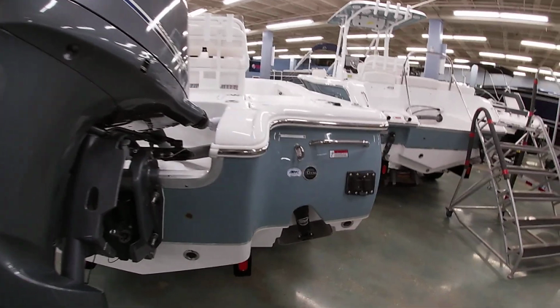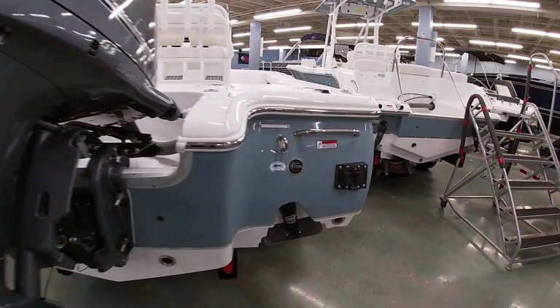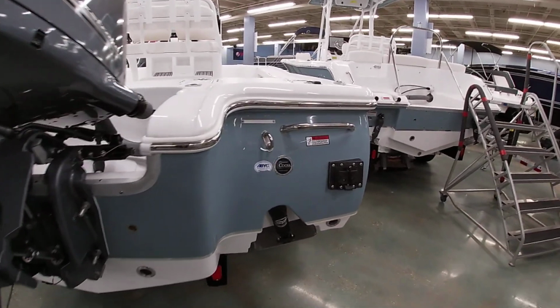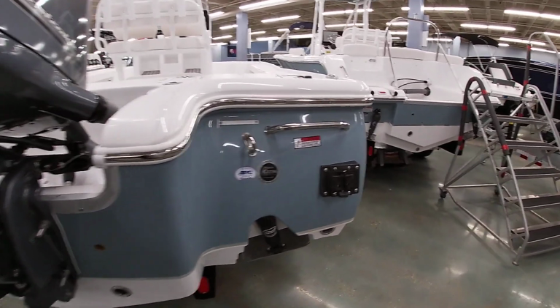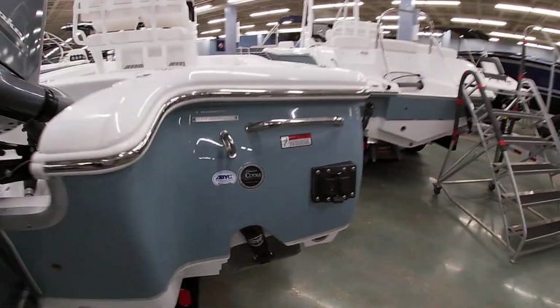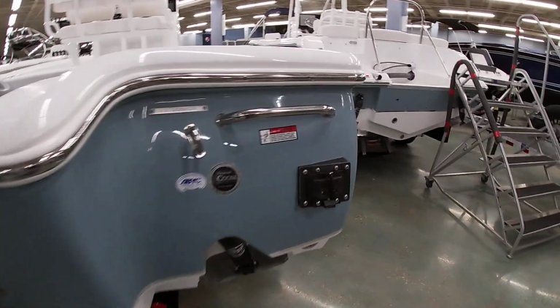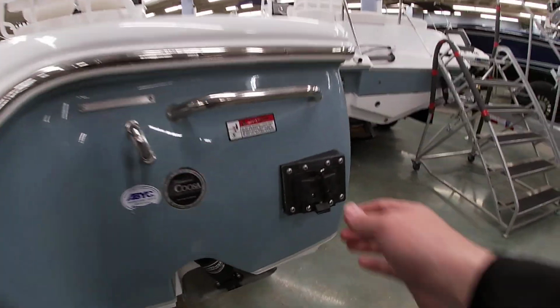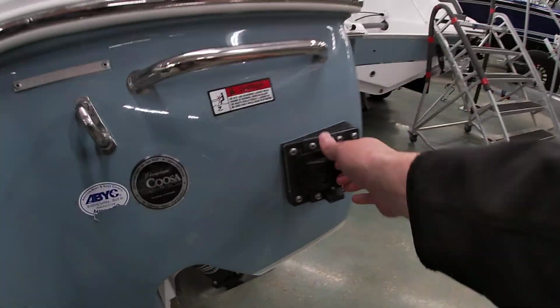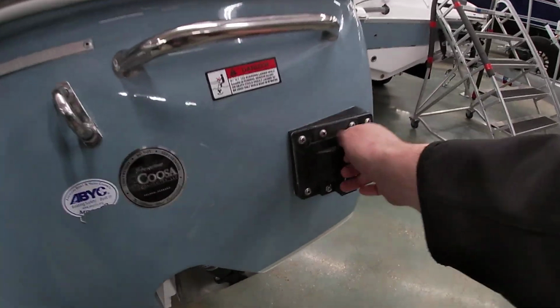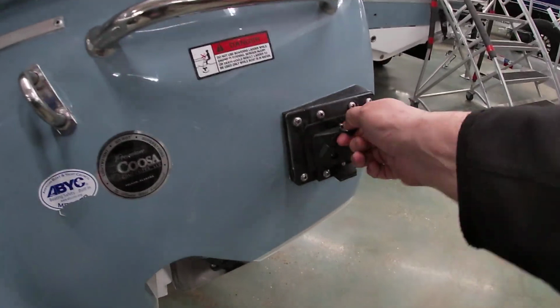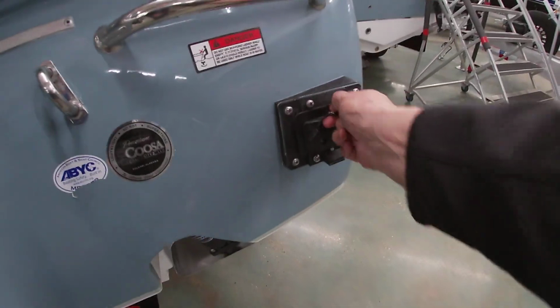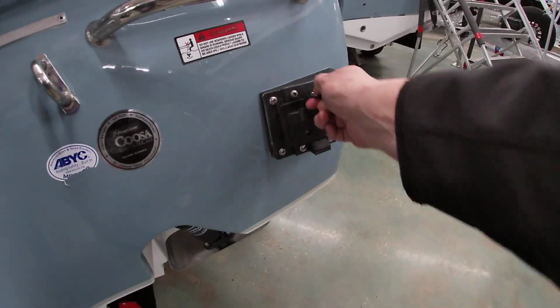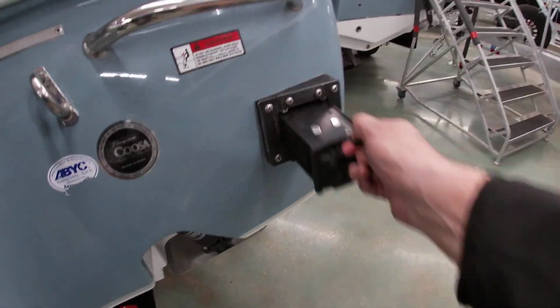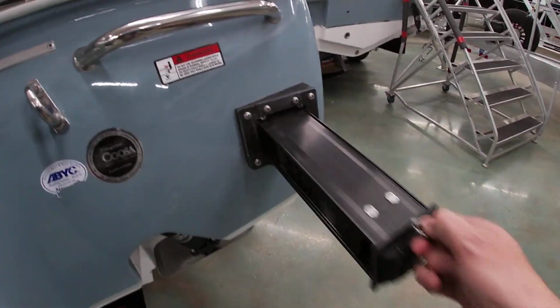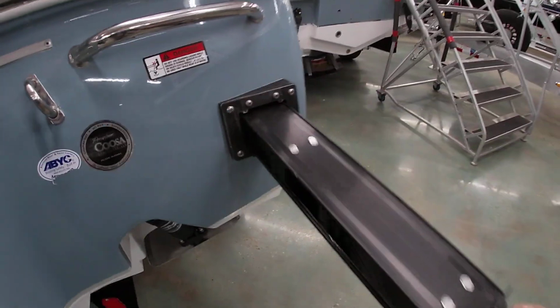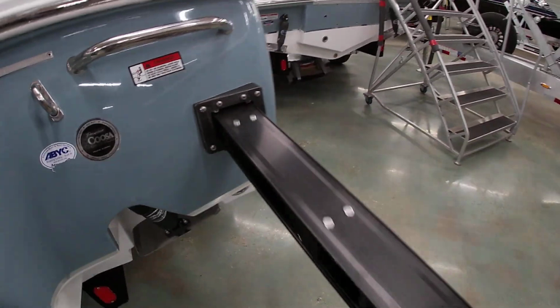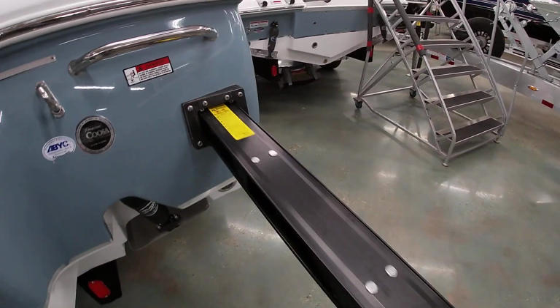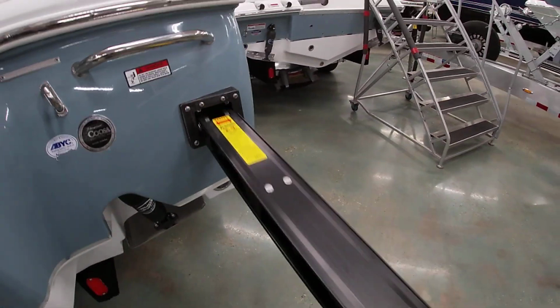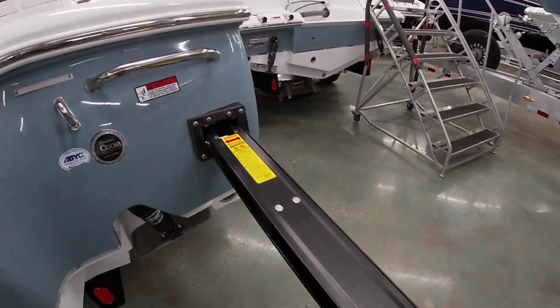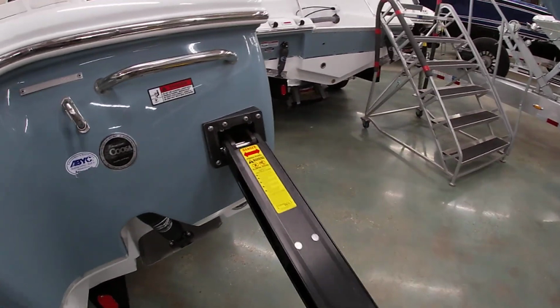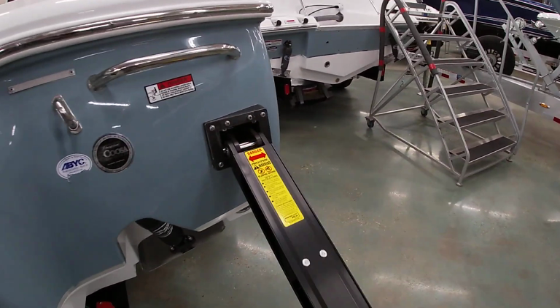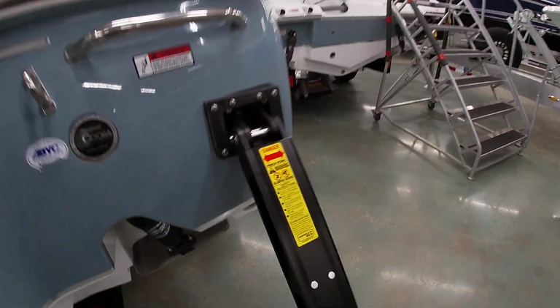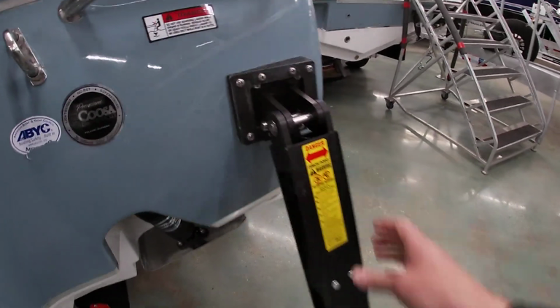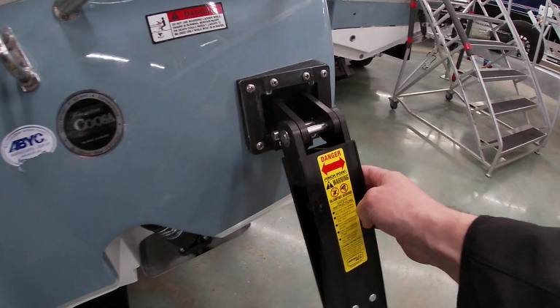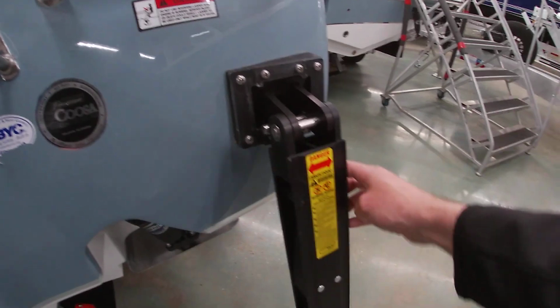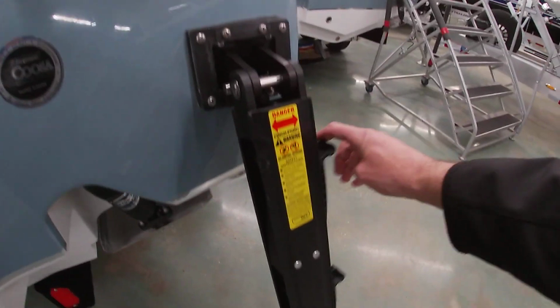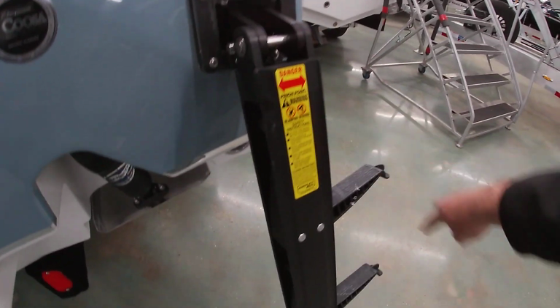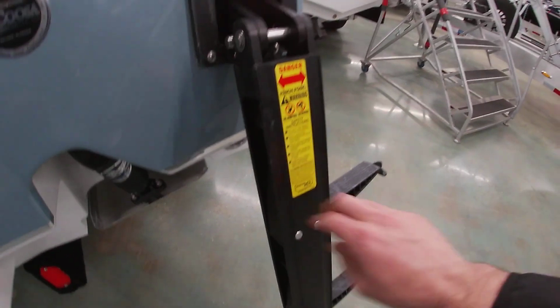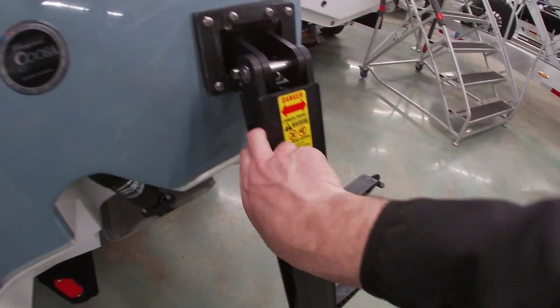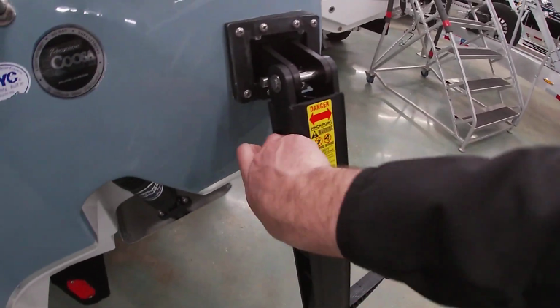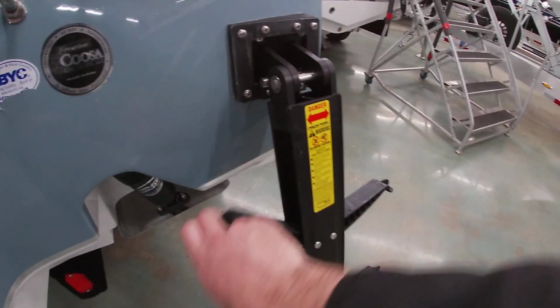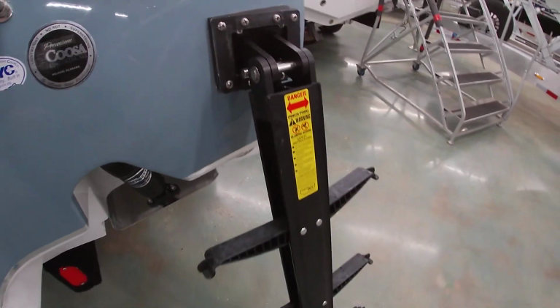Back here you have a little boarding ladder that comes out. It's a clean cut in the hull and you have the steps that come out — very nice setup.